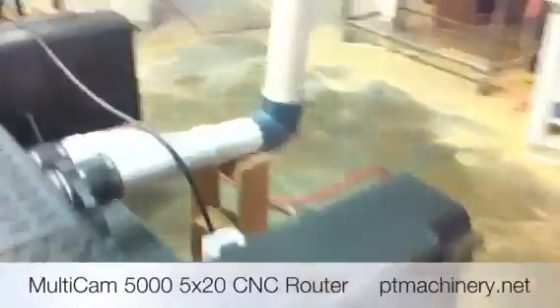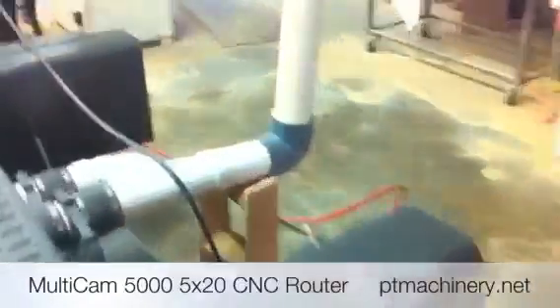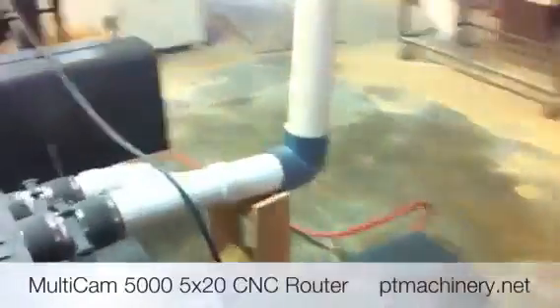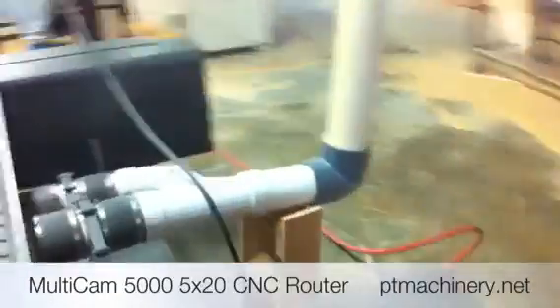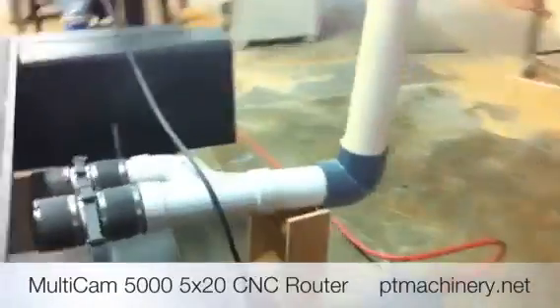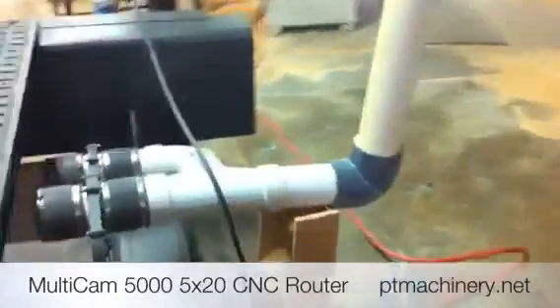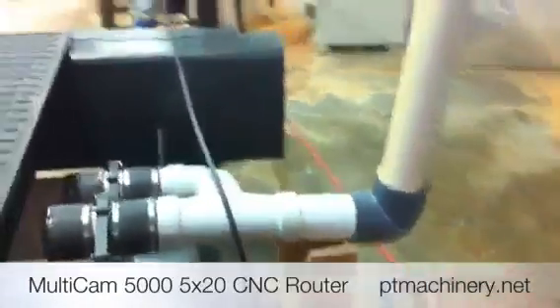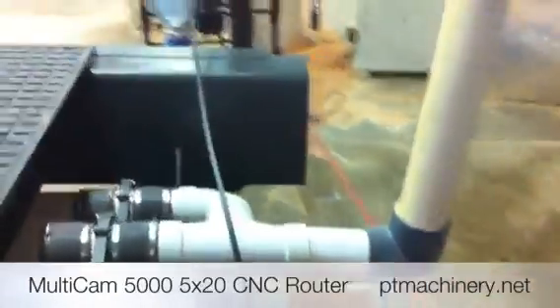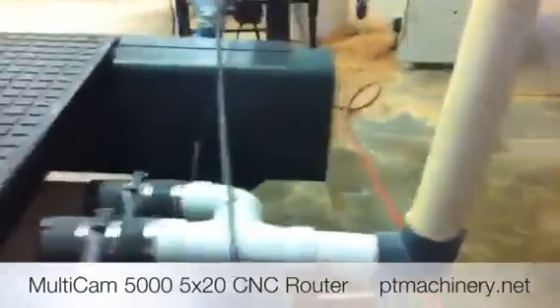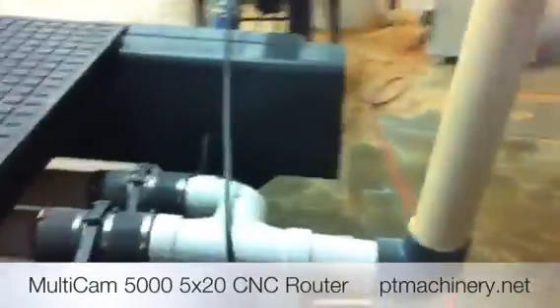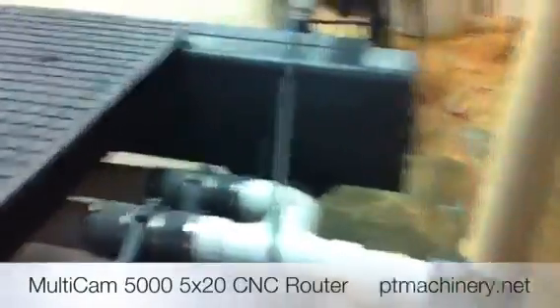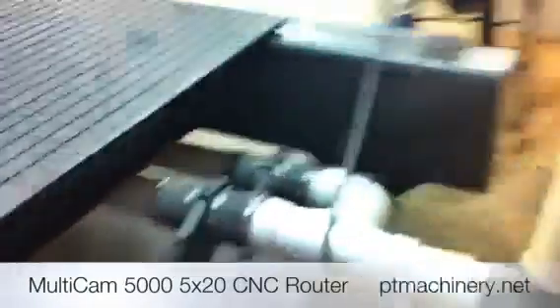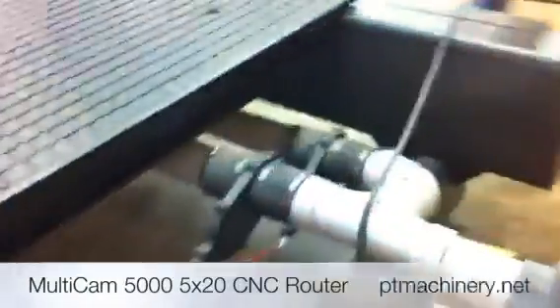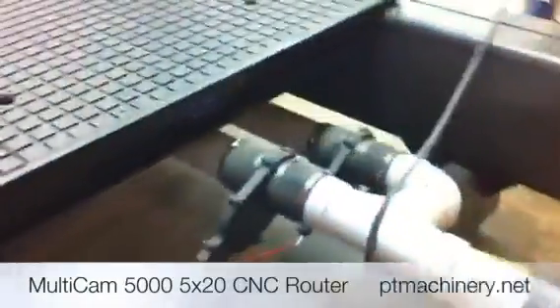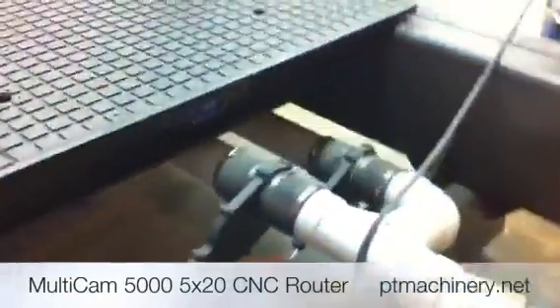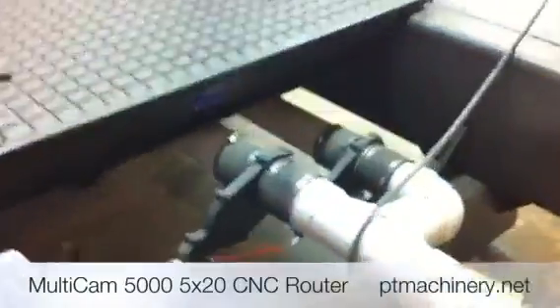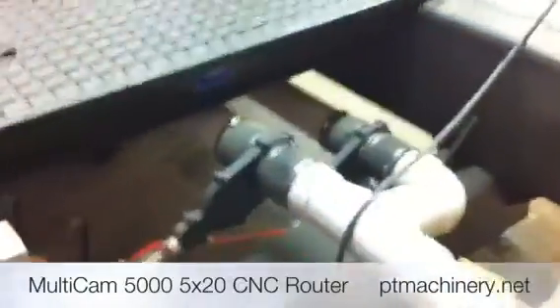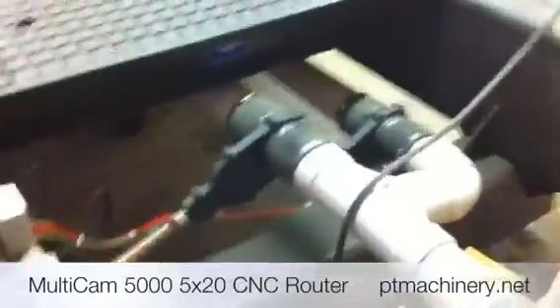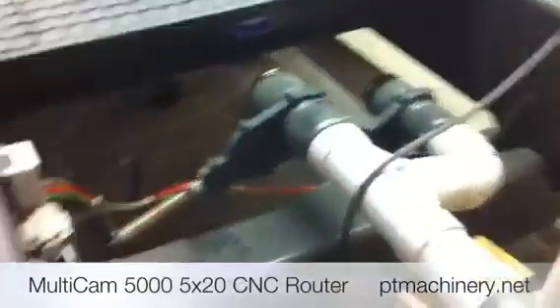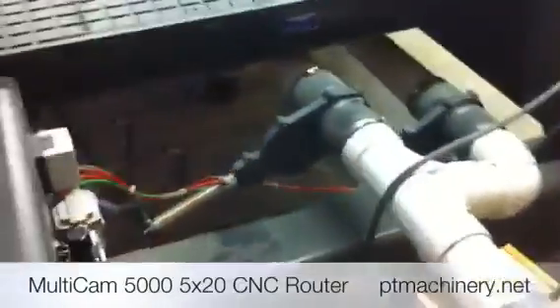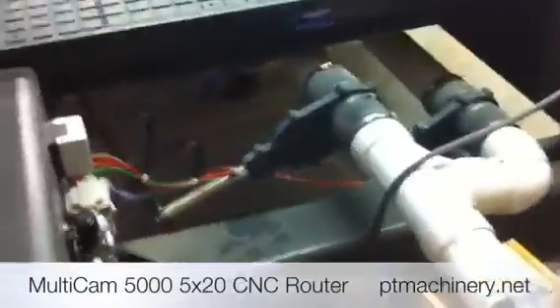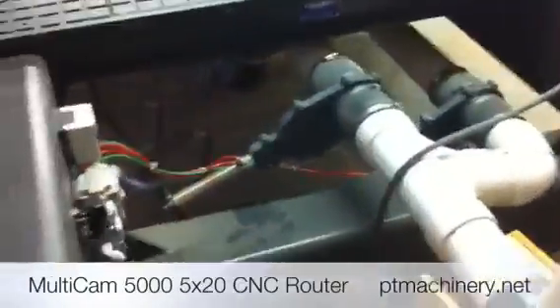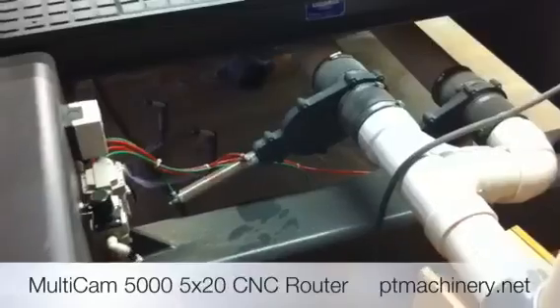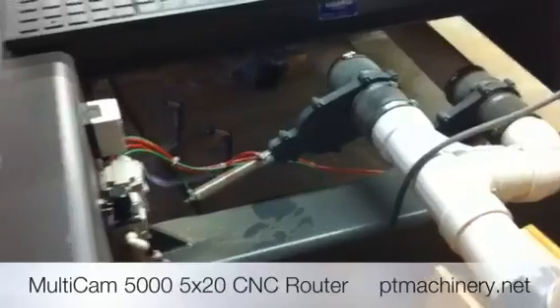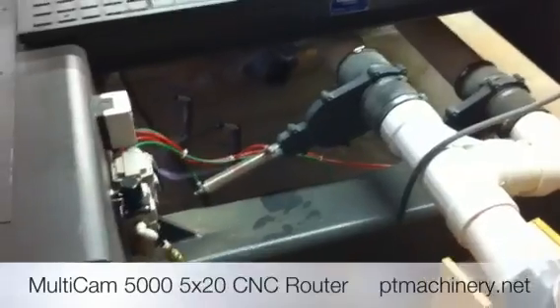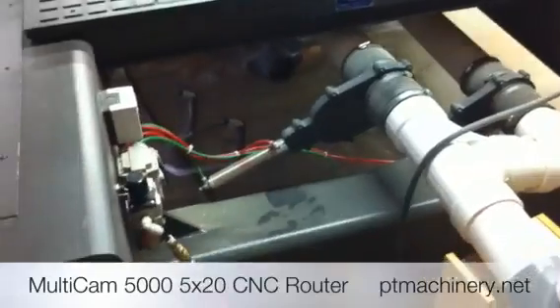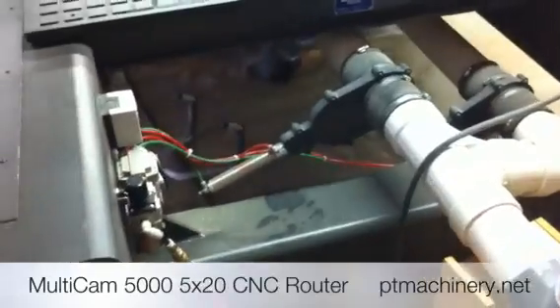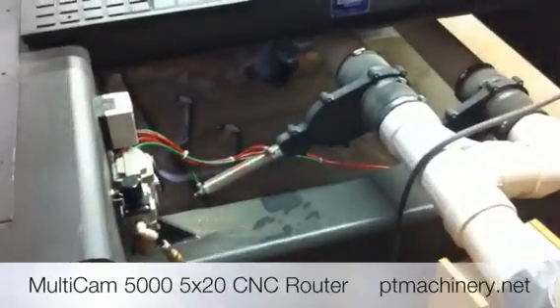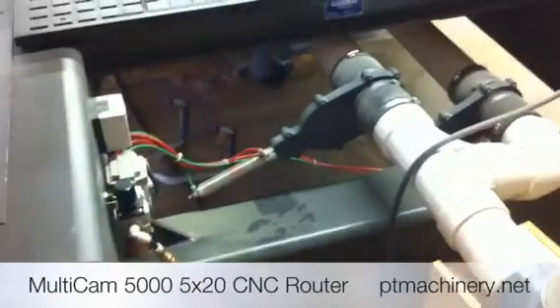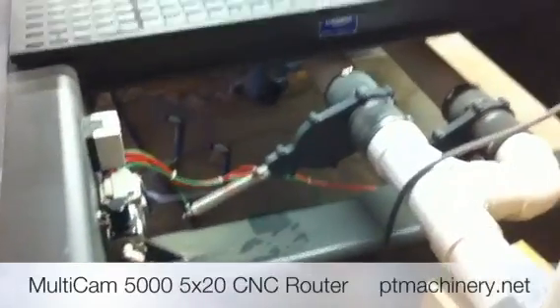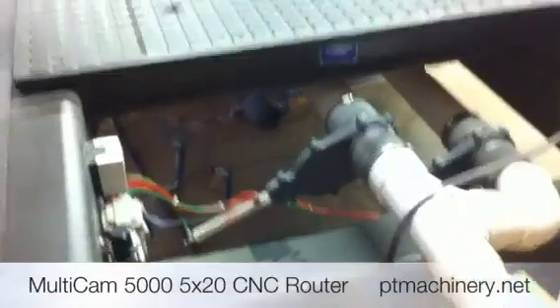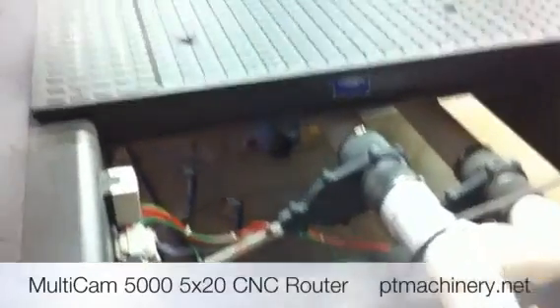This has been a quick look at the Multicam 5000-208 CNC router. And I'll see you later.